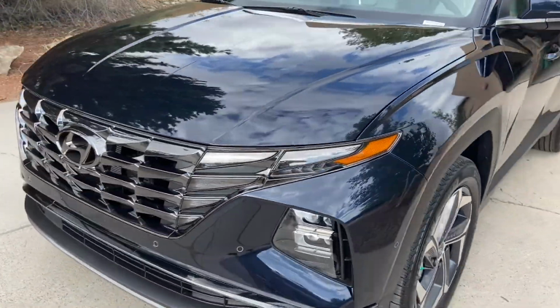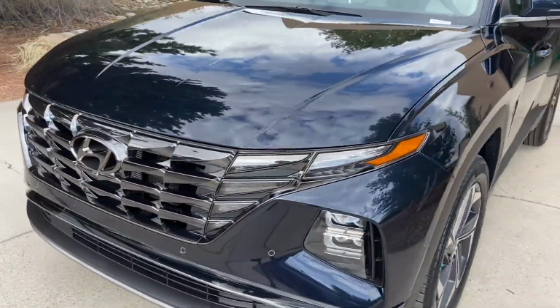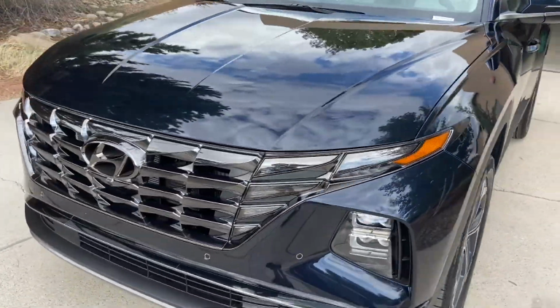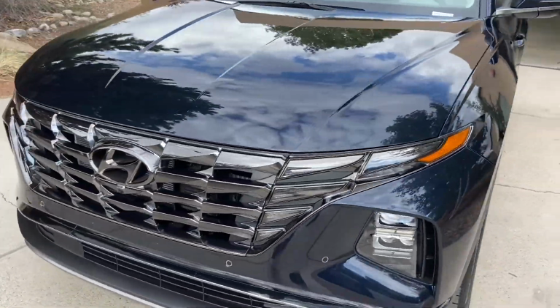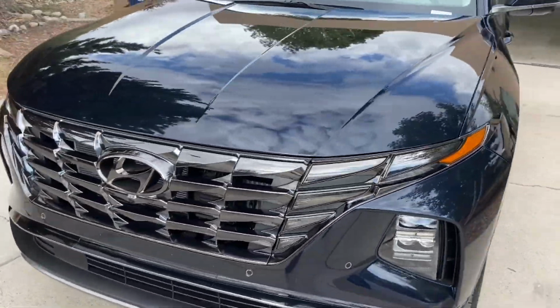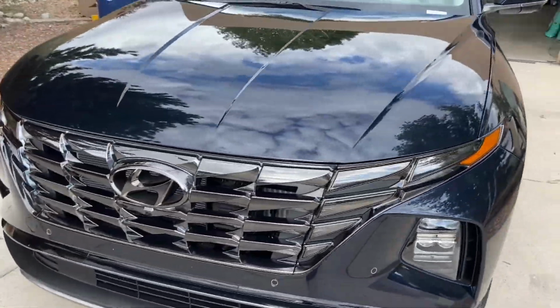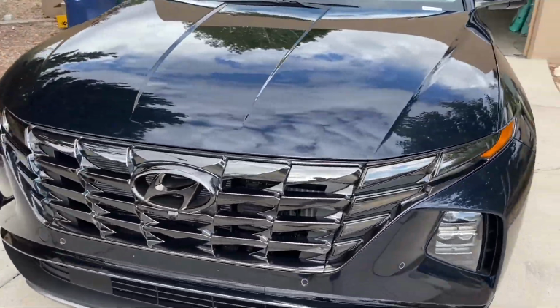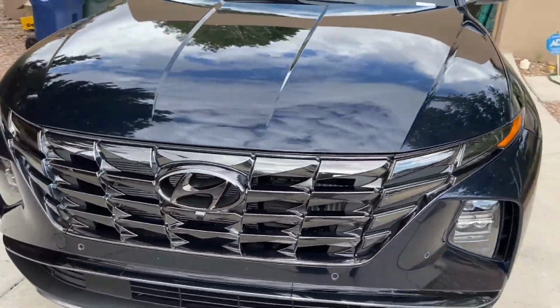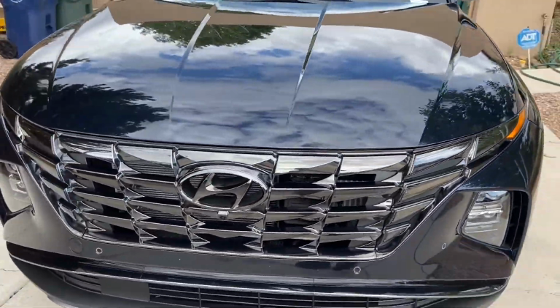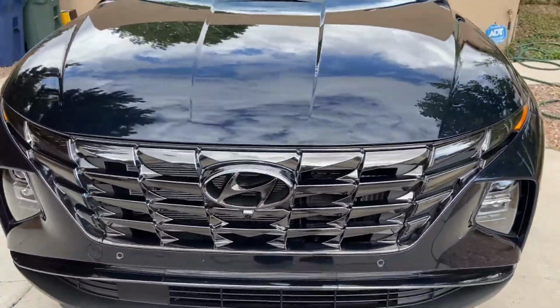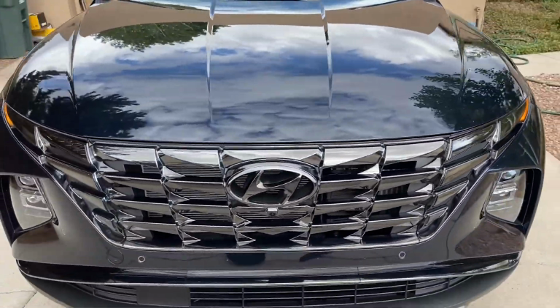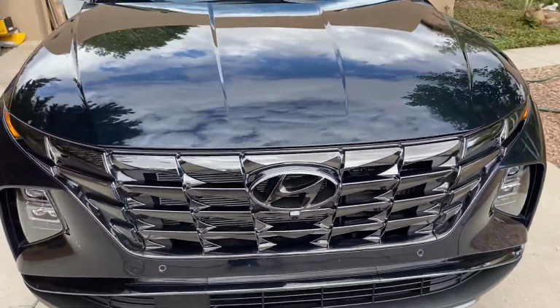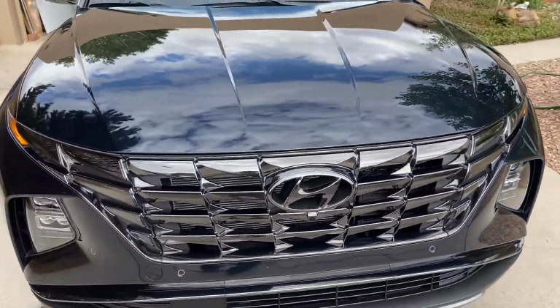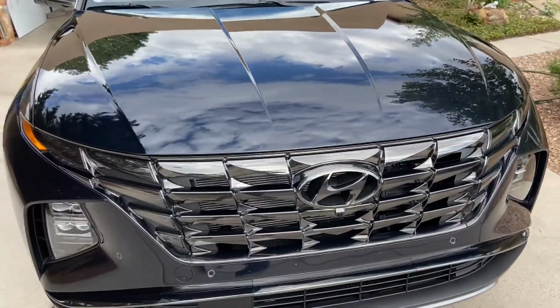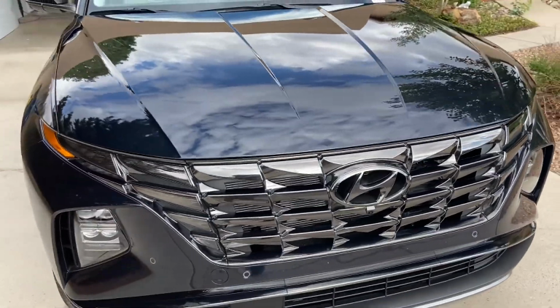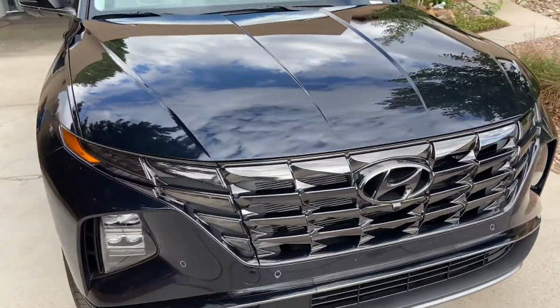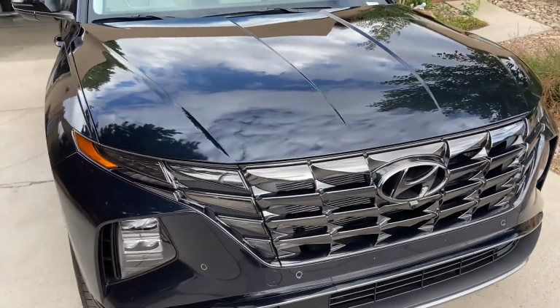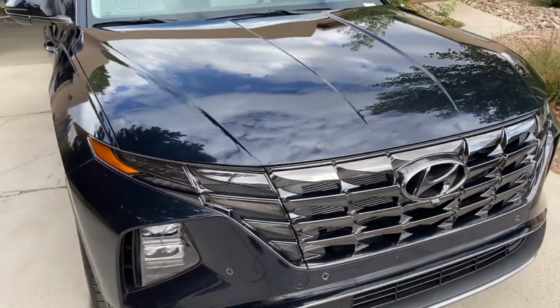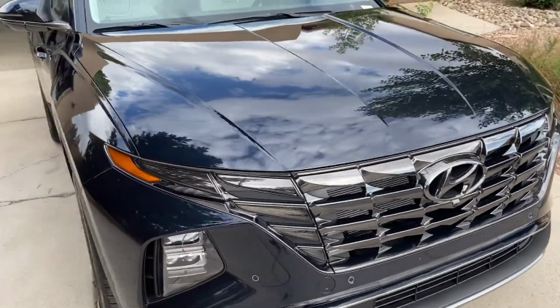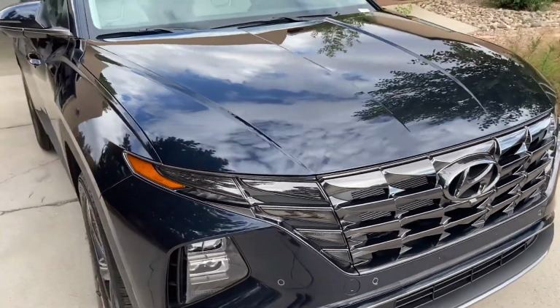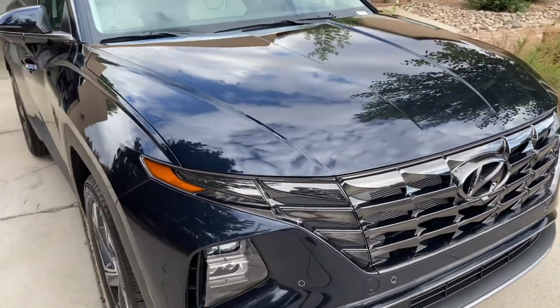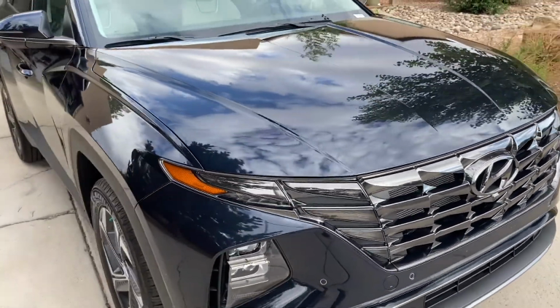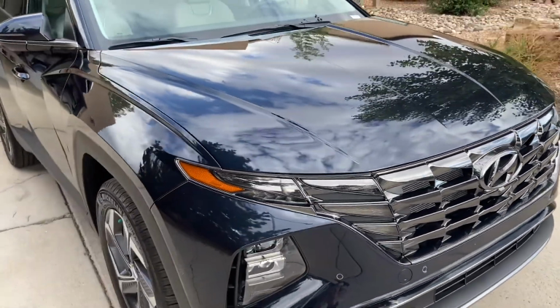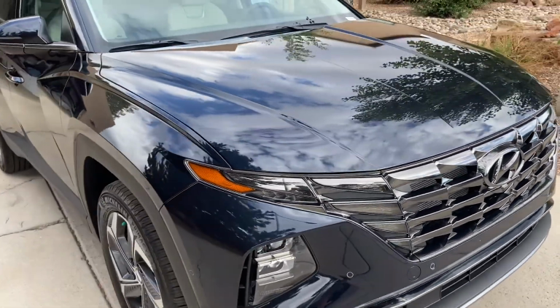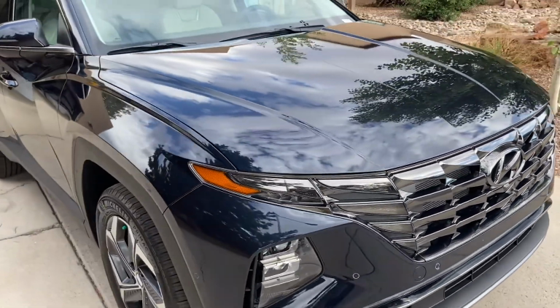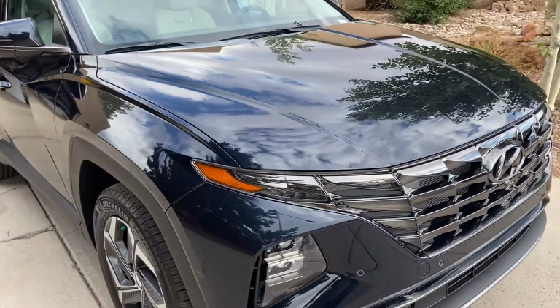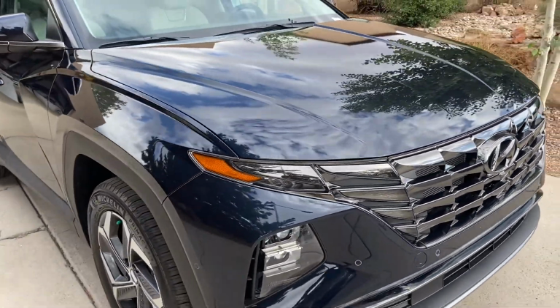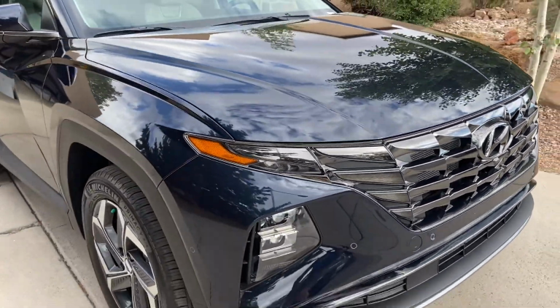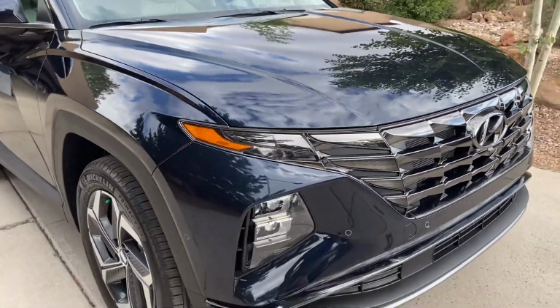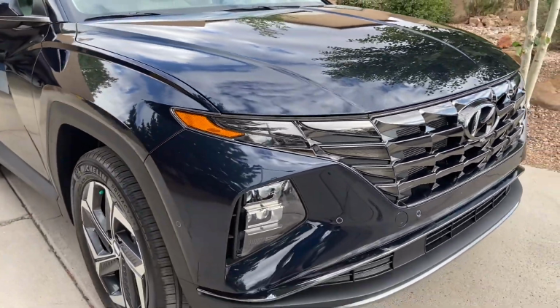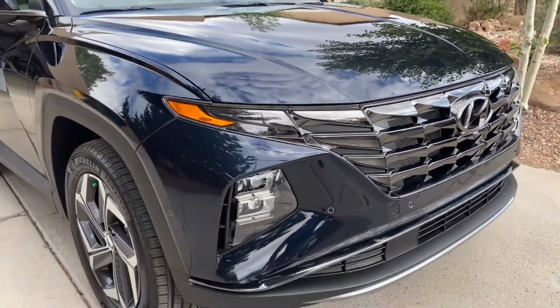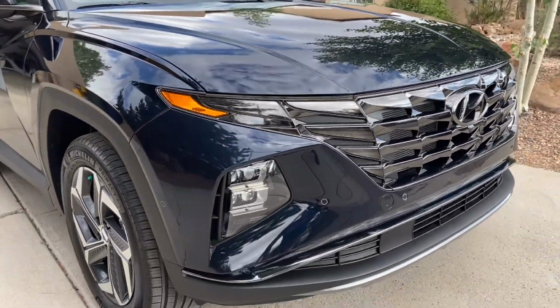Beautiful vehicle and a beautiful color too. Take a look at our other Hyundai installations at SantaFeClearBra.com.